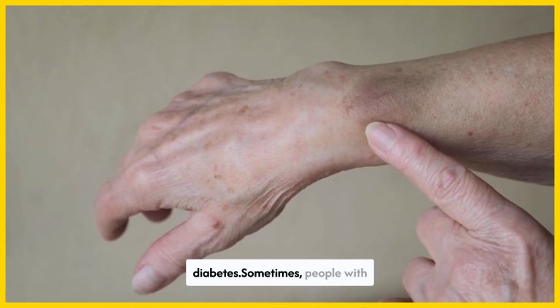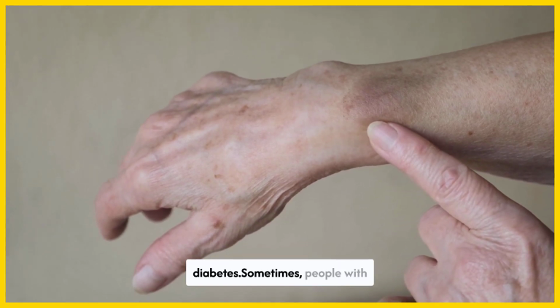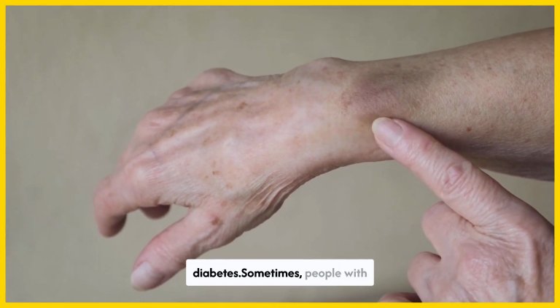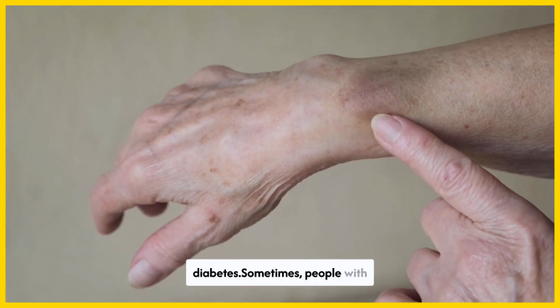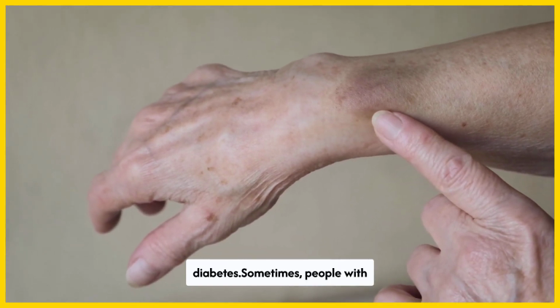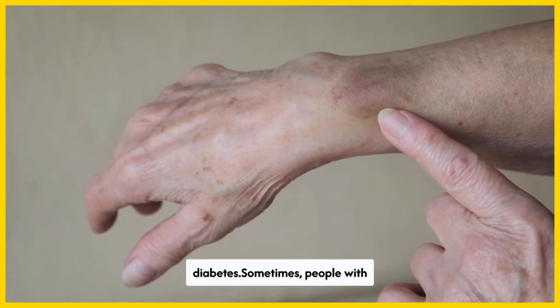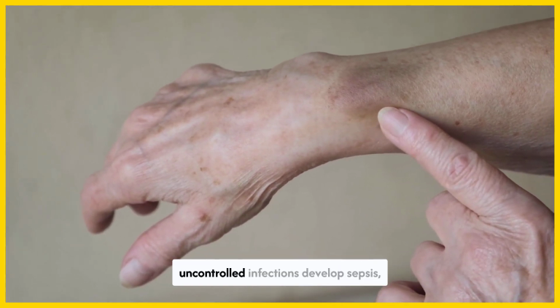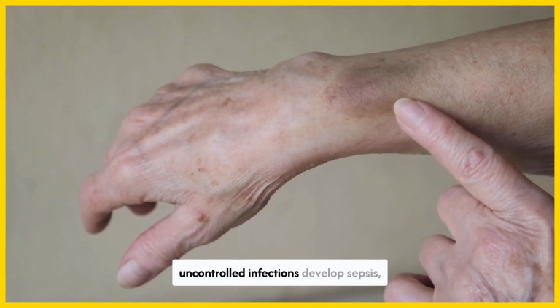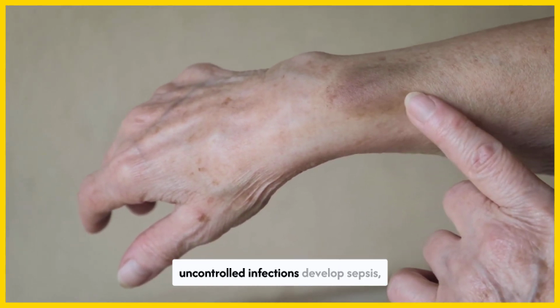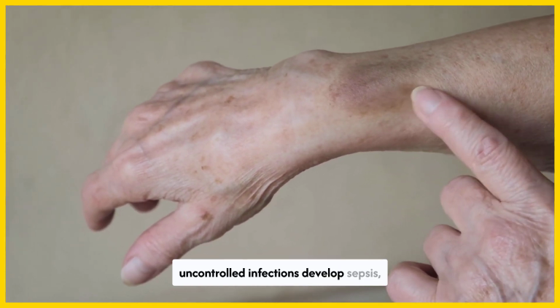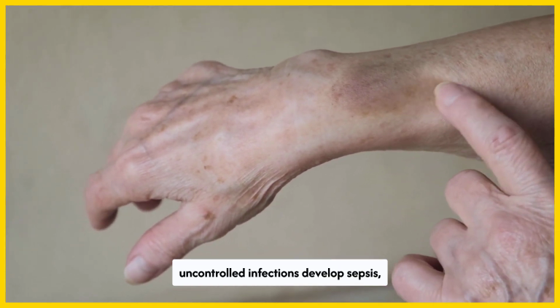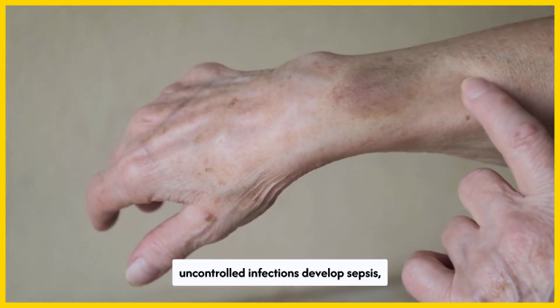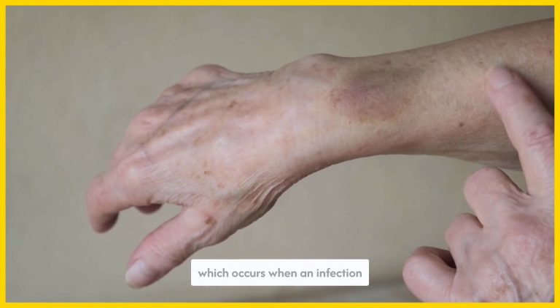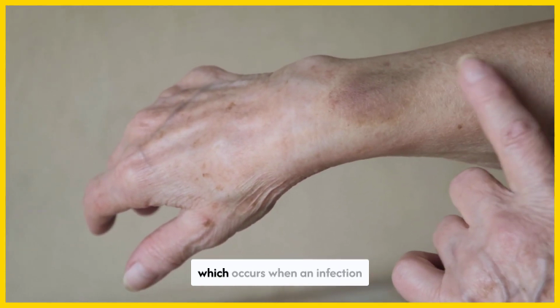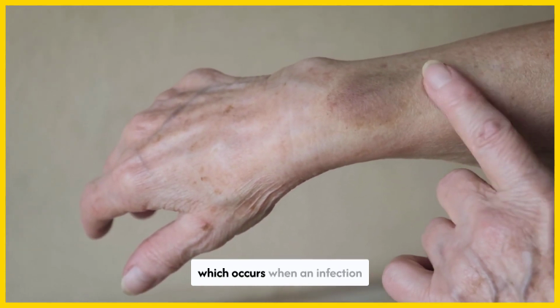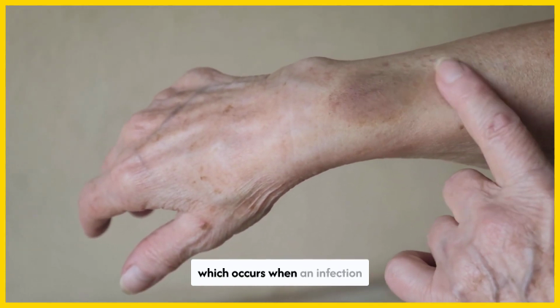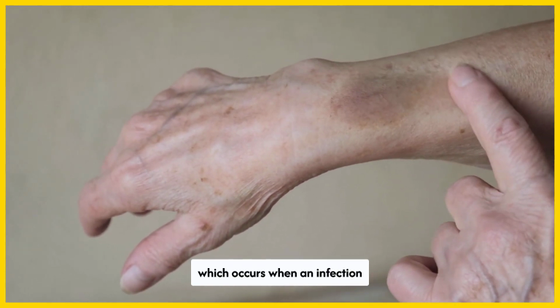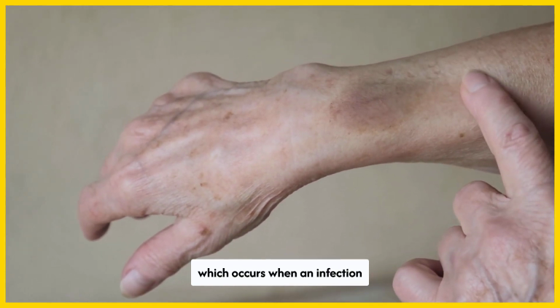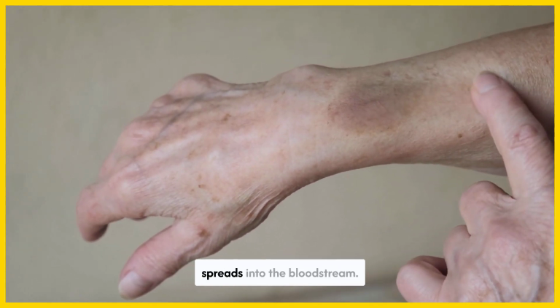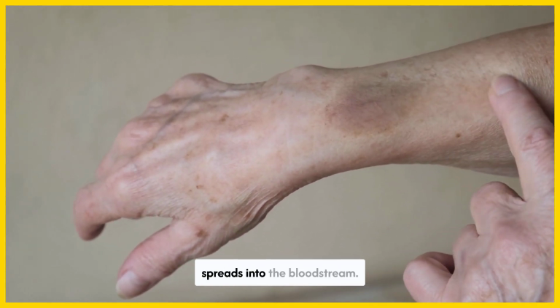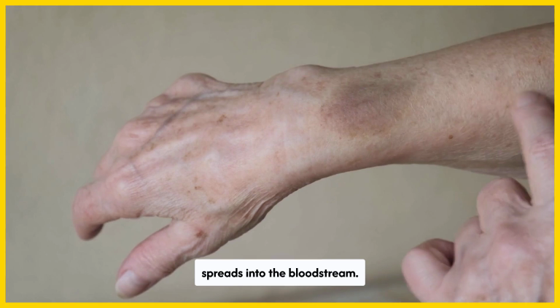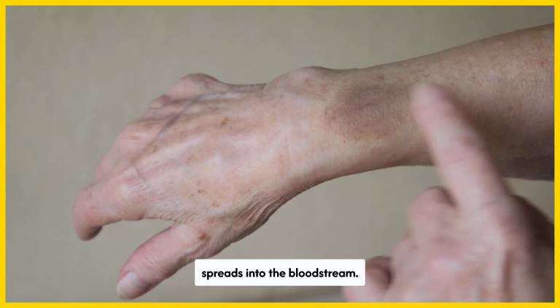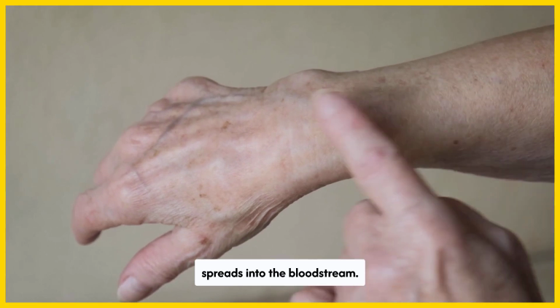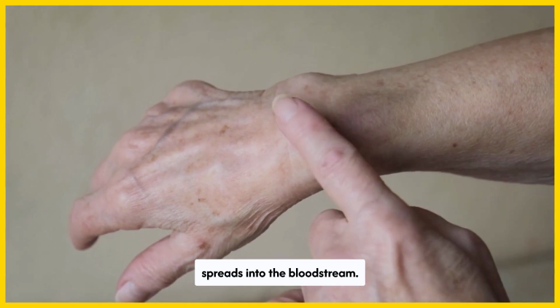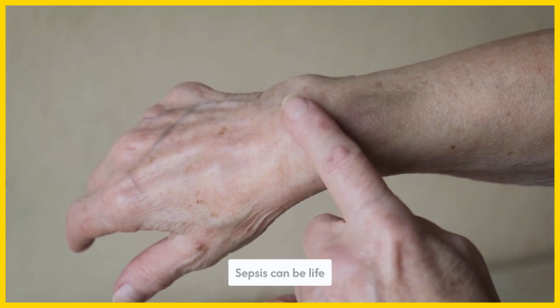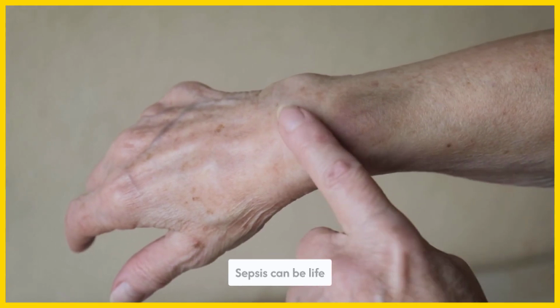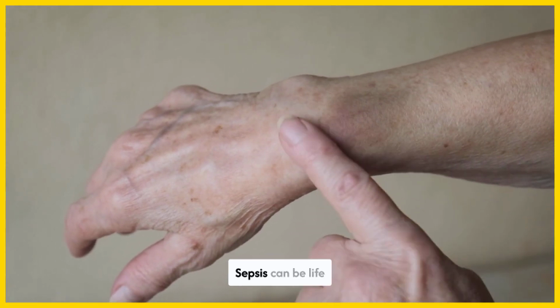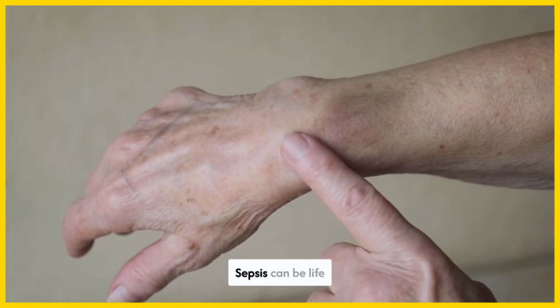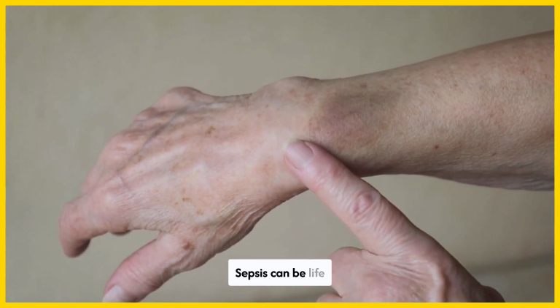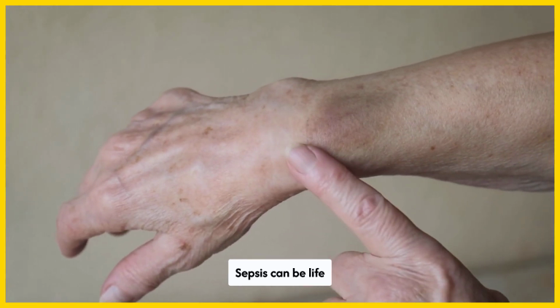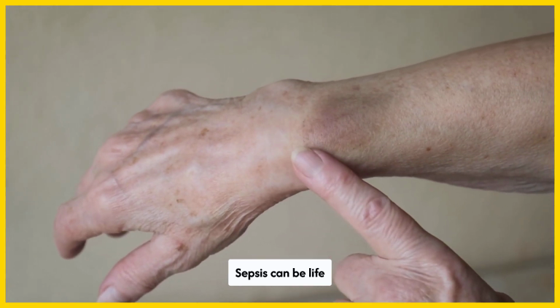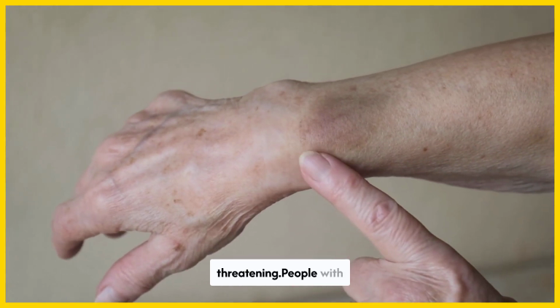Sometimes, people with uncontrolled infections develop sepsis, which occurs when an infection spreads into the bloodstream. Sepsis can be life-threatening.